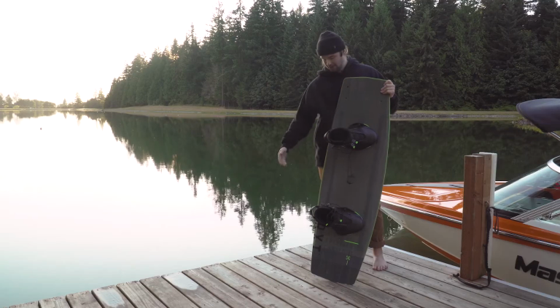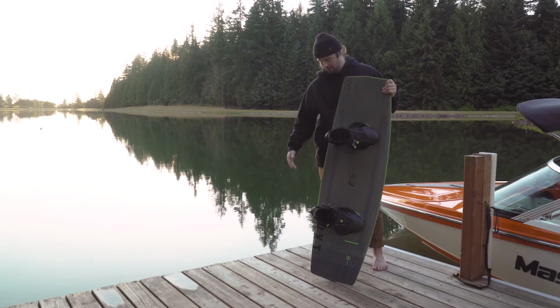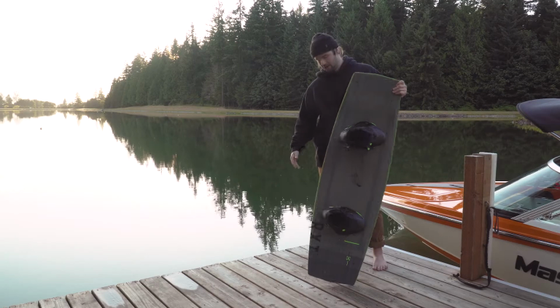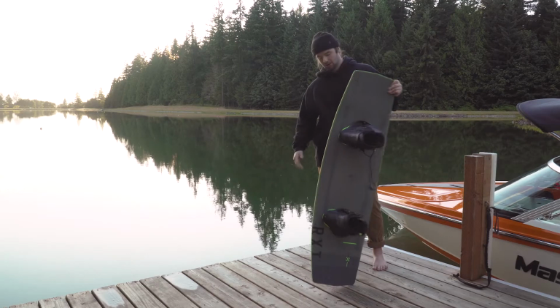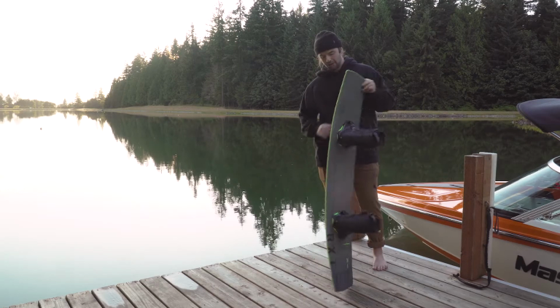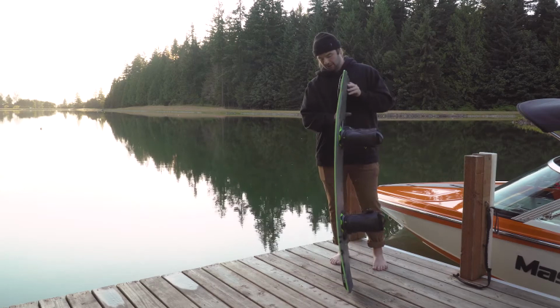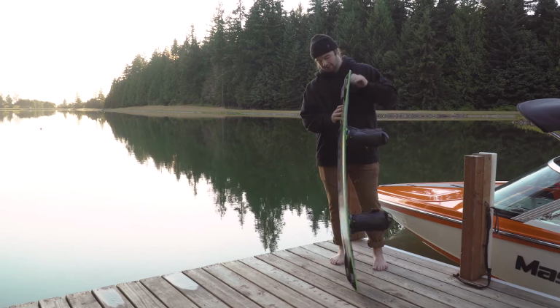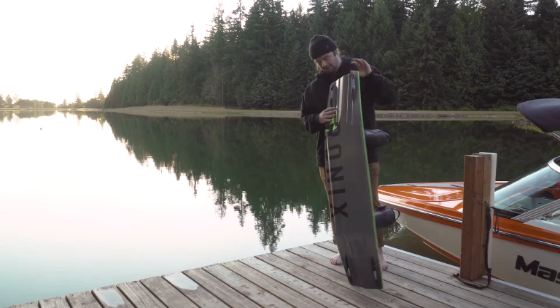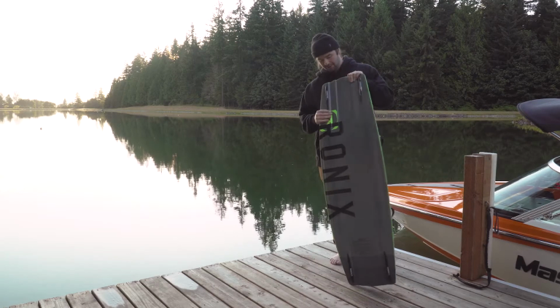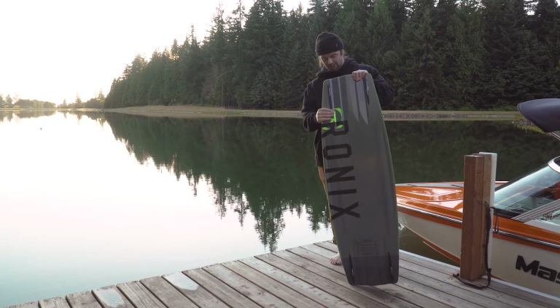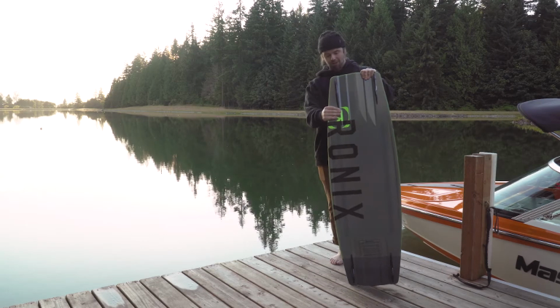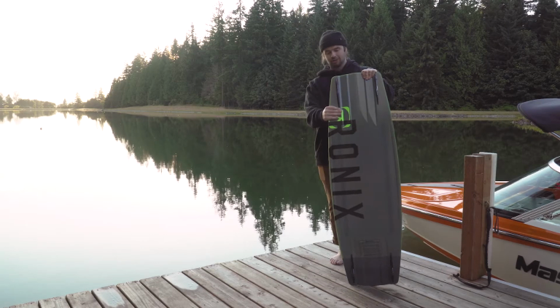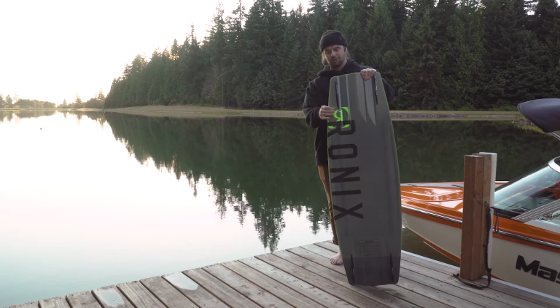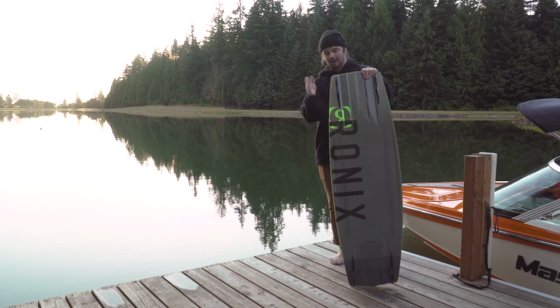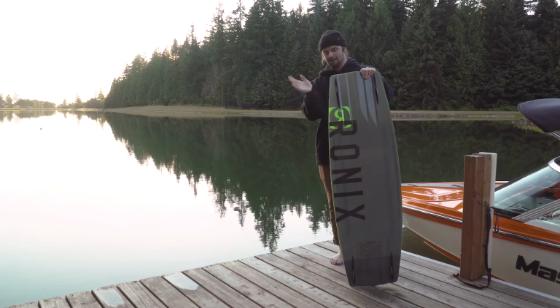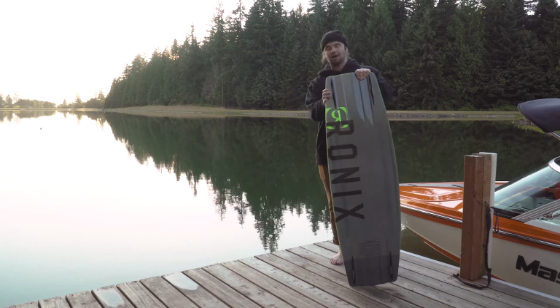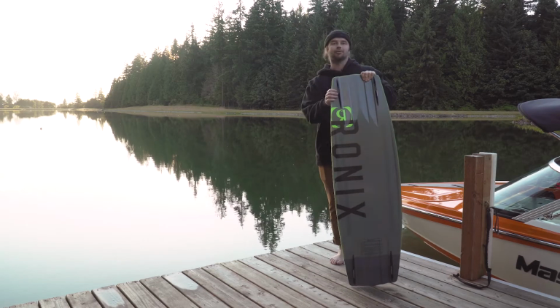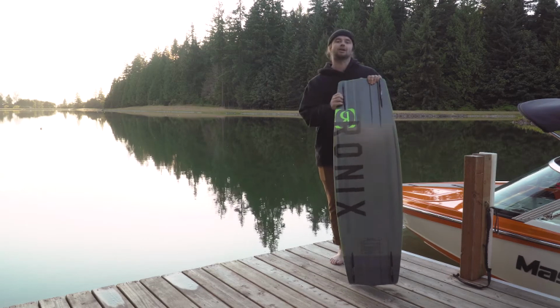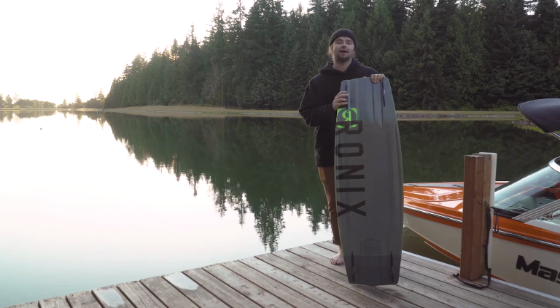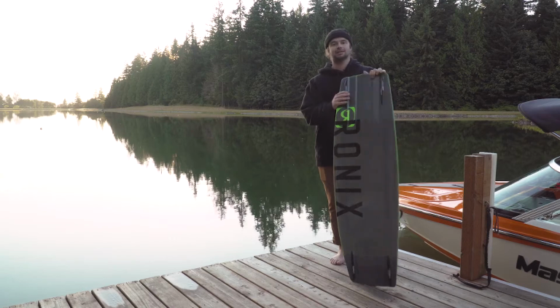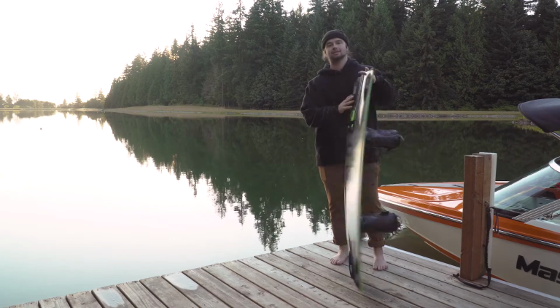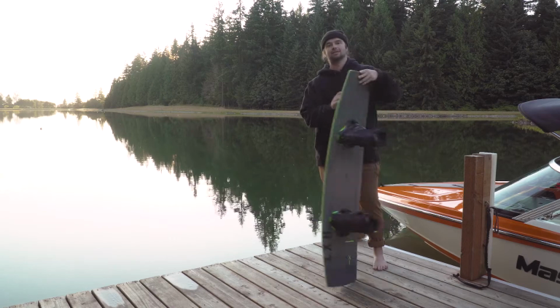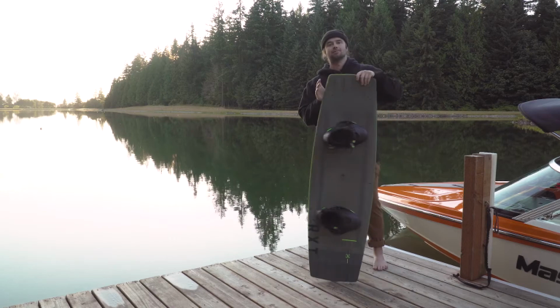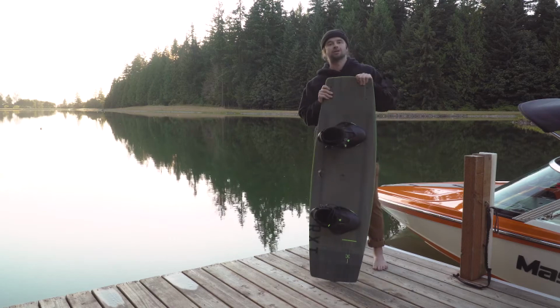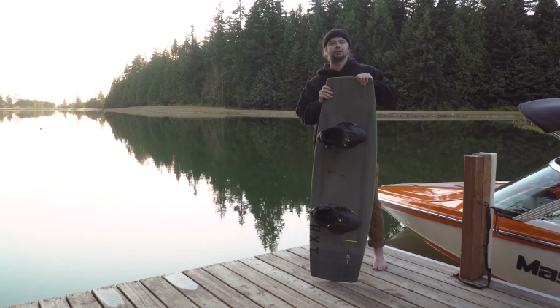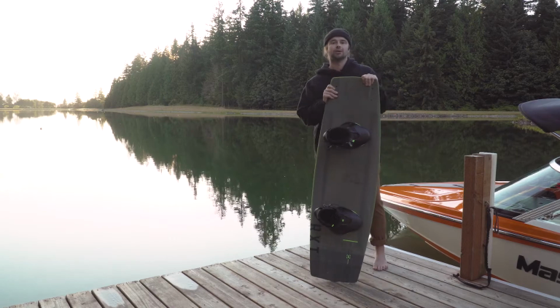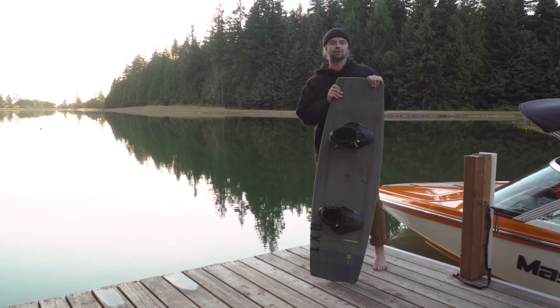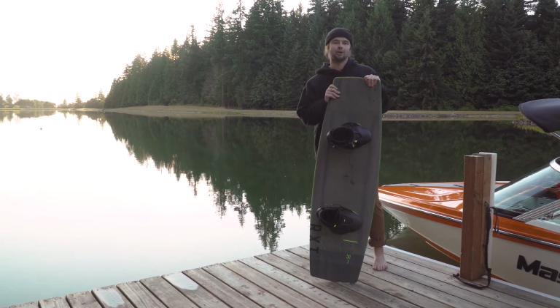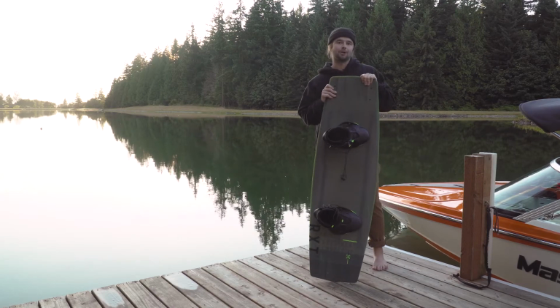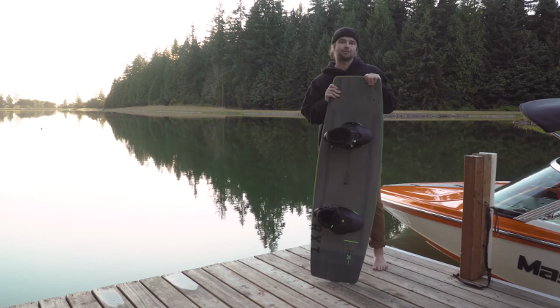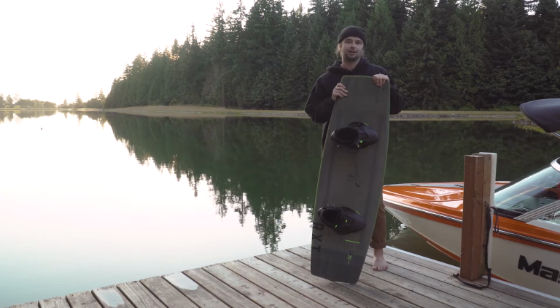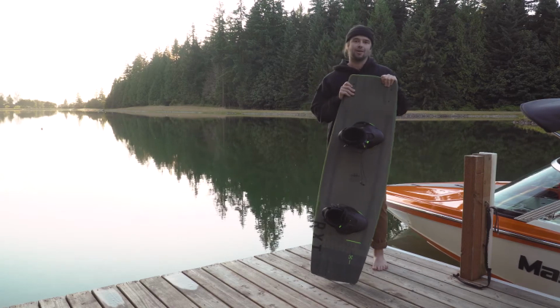All in all, awesome setup. Great color scheme for this year with the gray and lime green accents. Make sure you get yours at wakemakers.com.